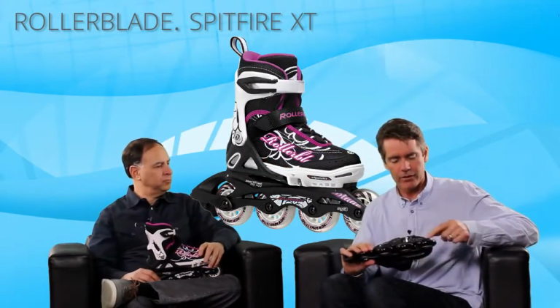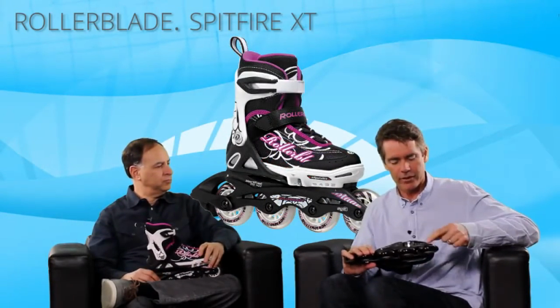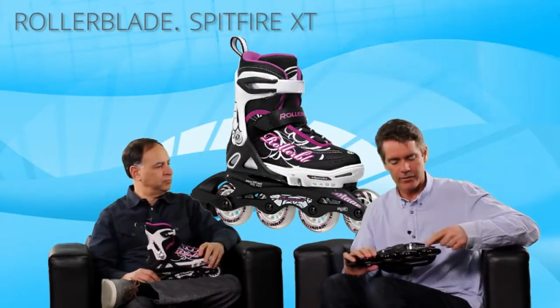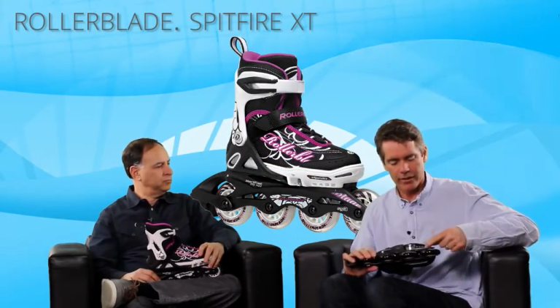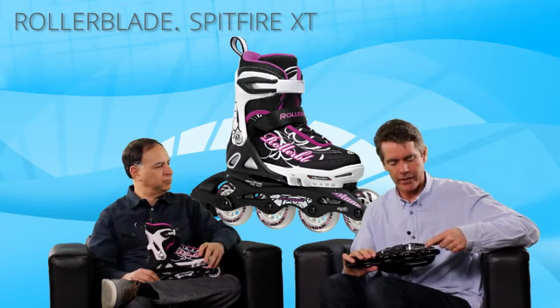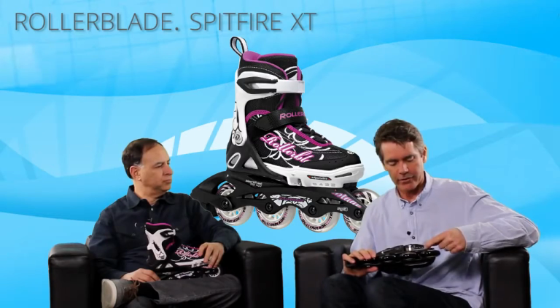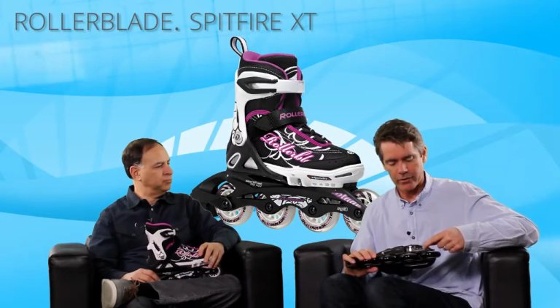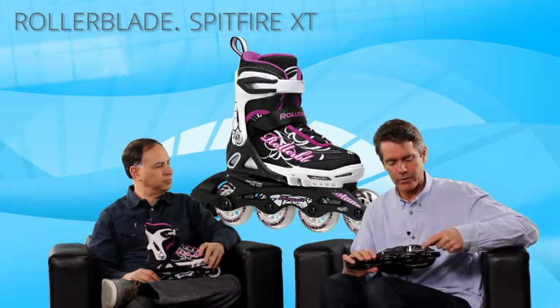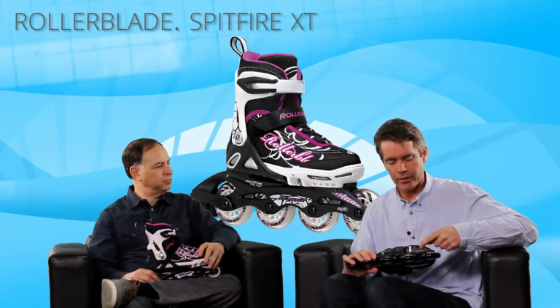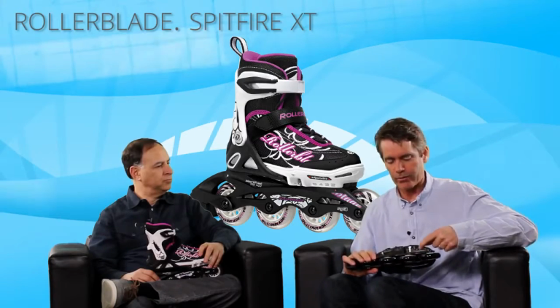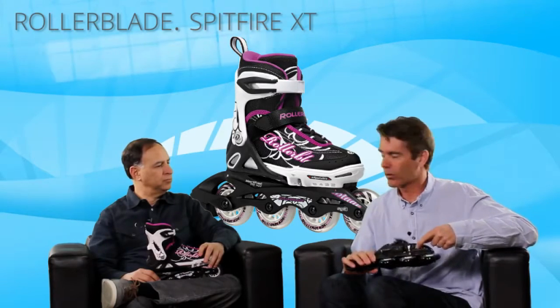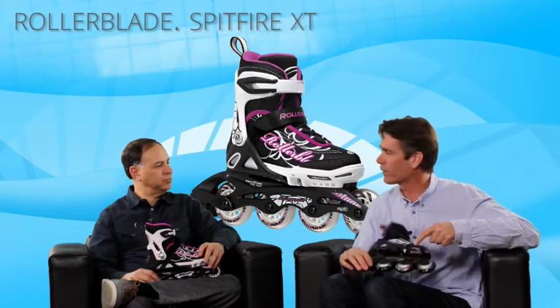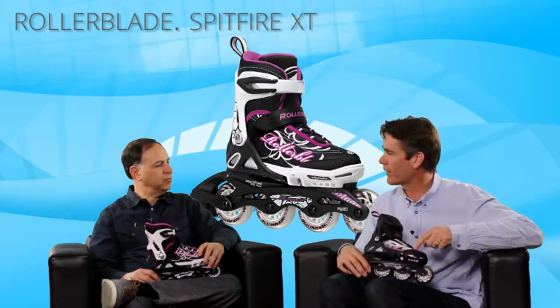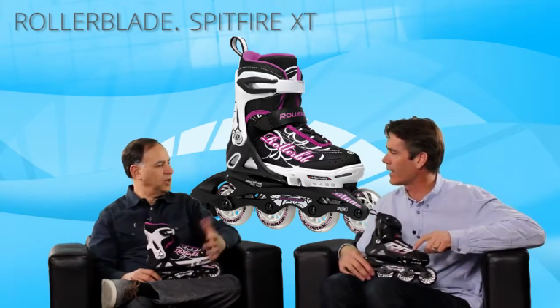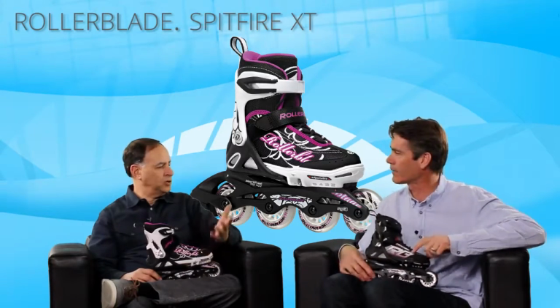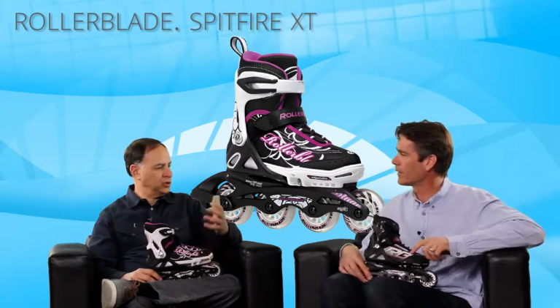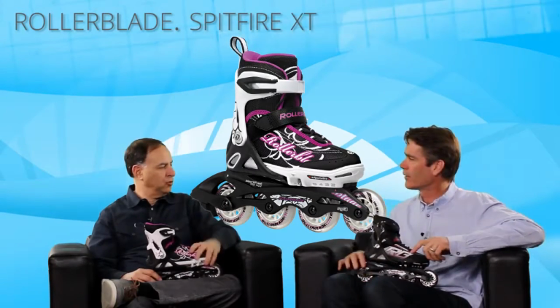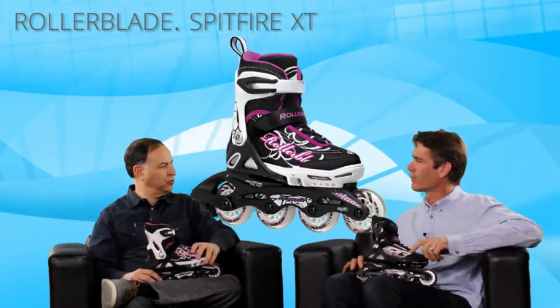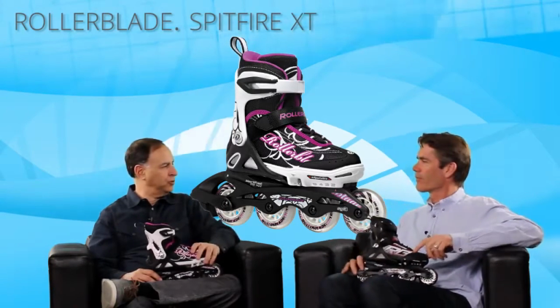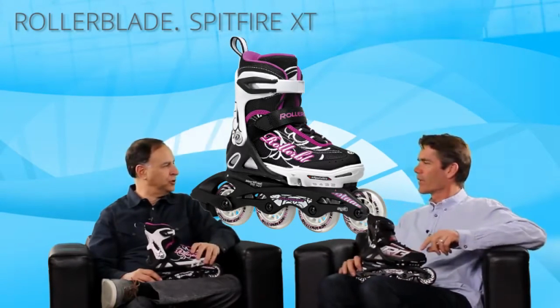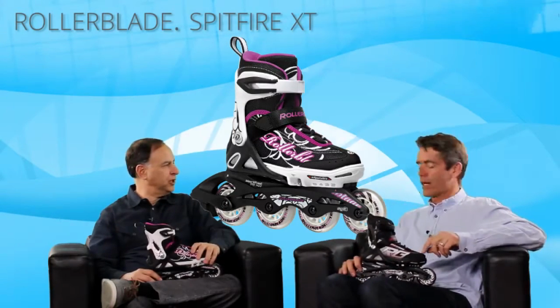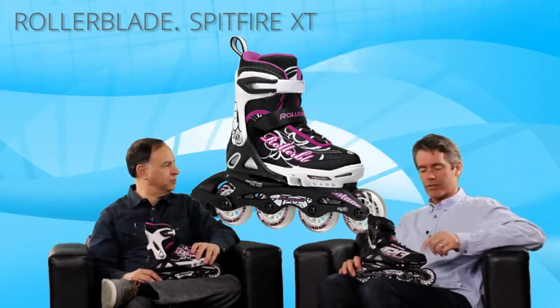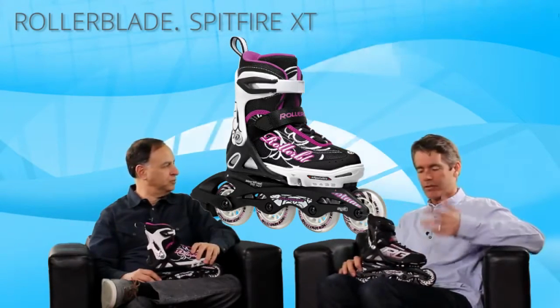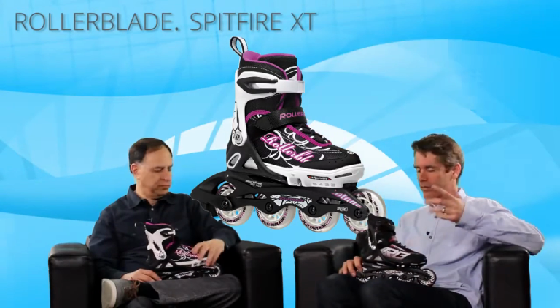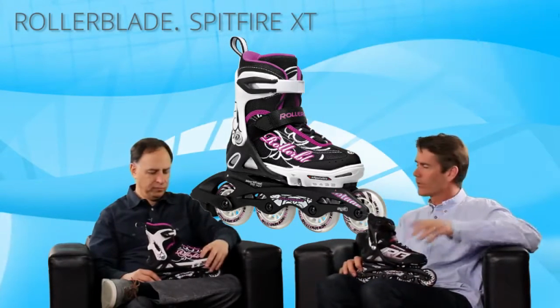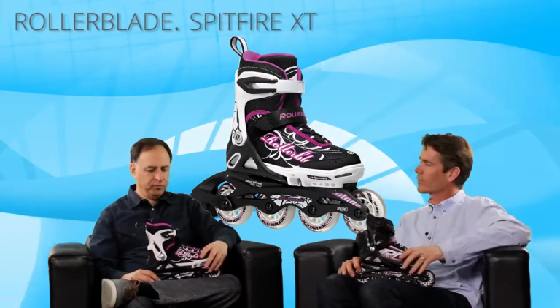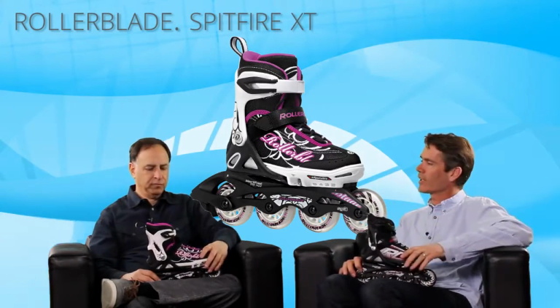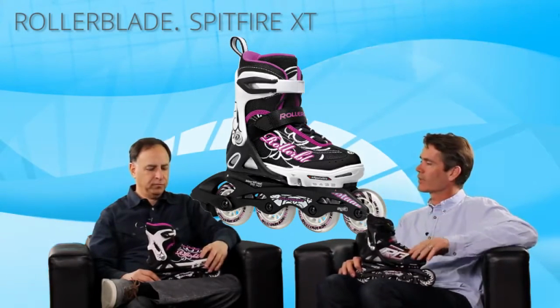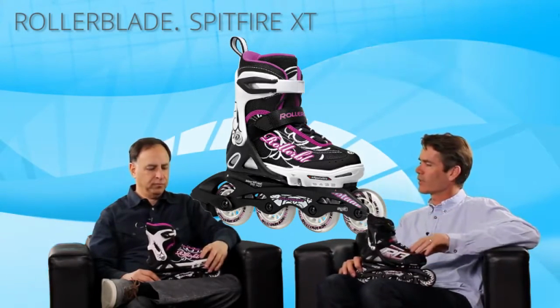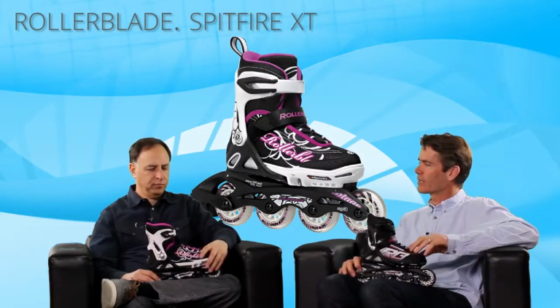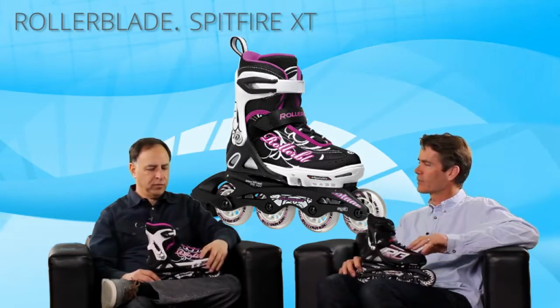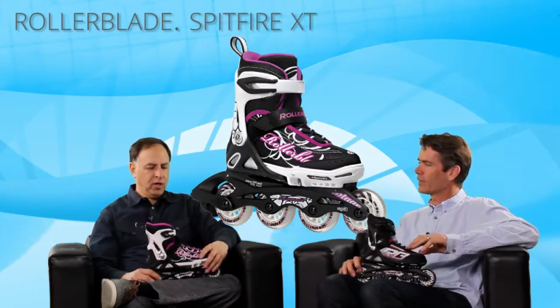You can see right here, it's two, three, four, and five. So it just grows with your child — it's like four skates for the price of one.